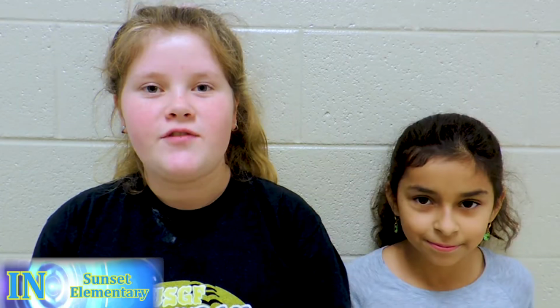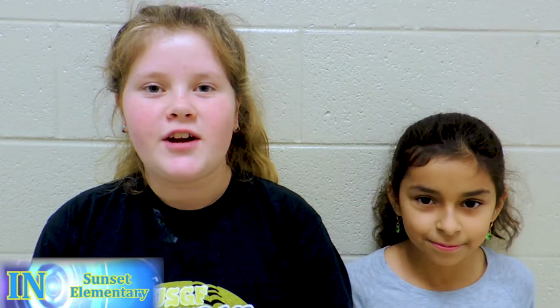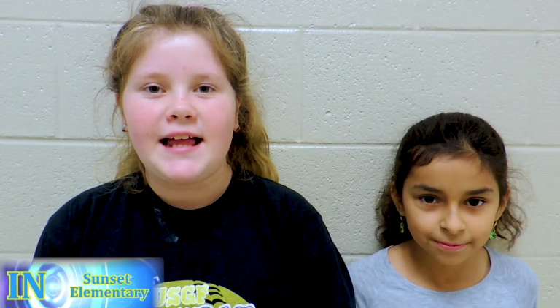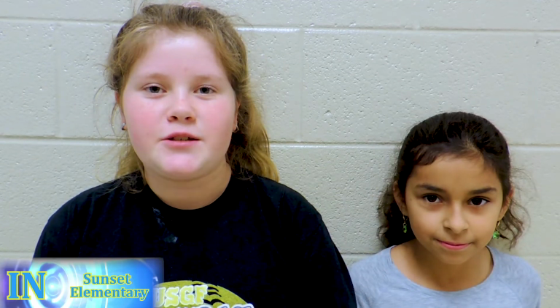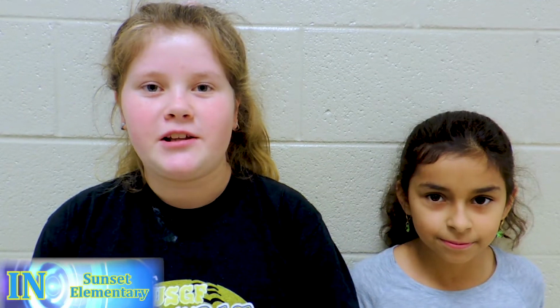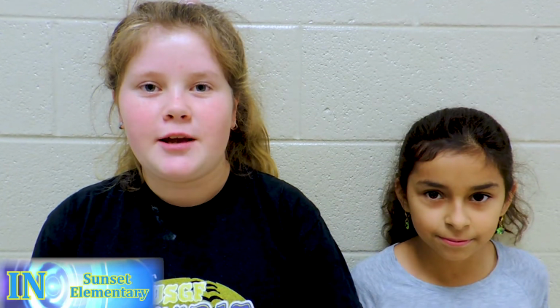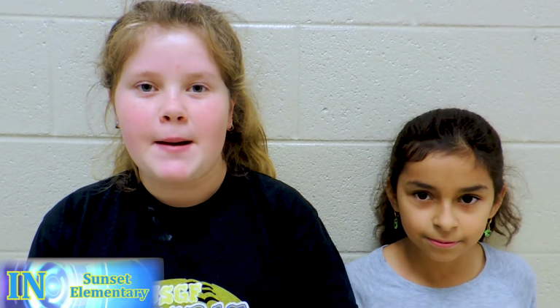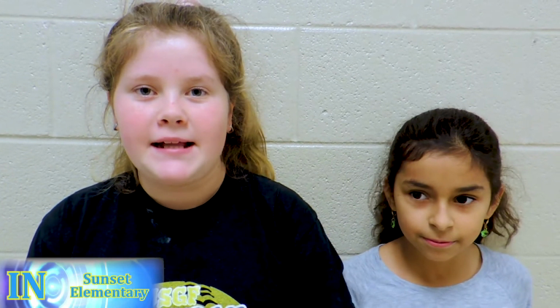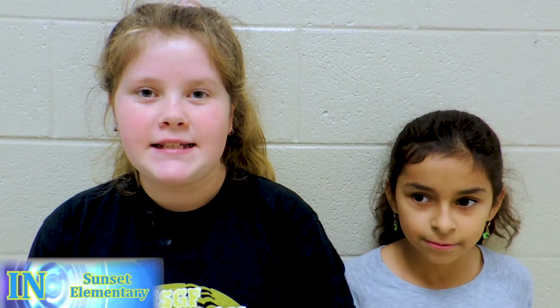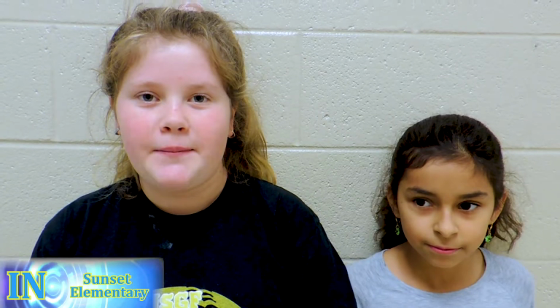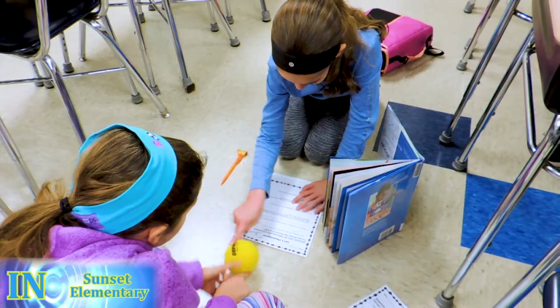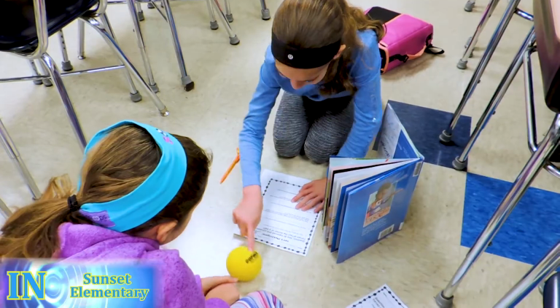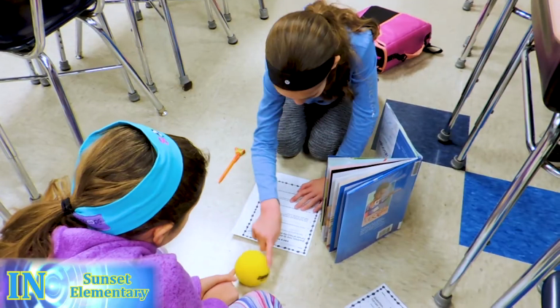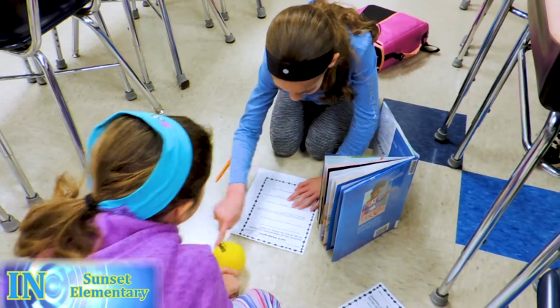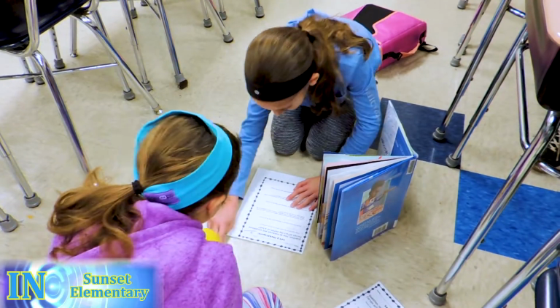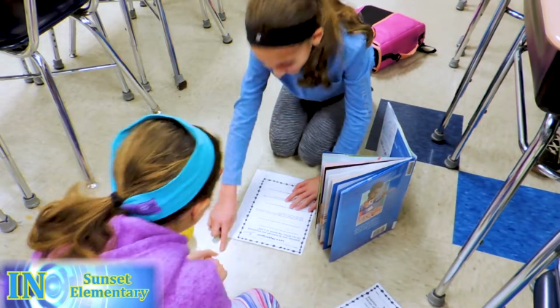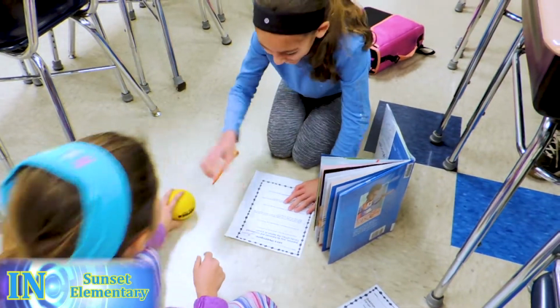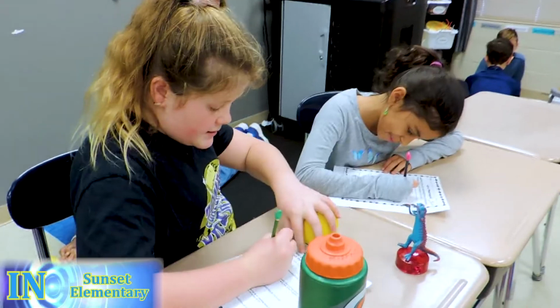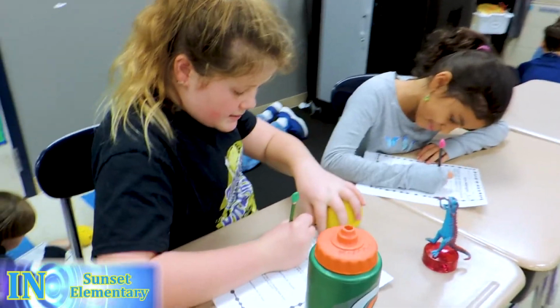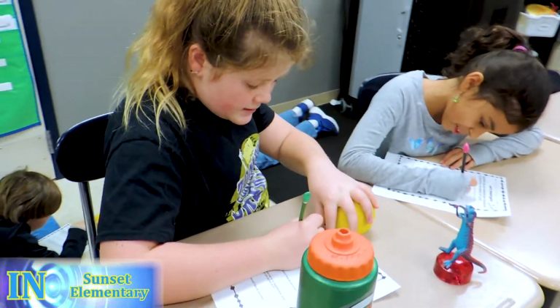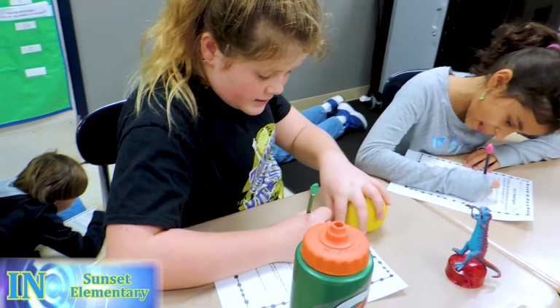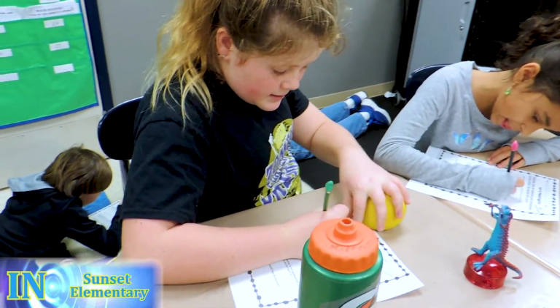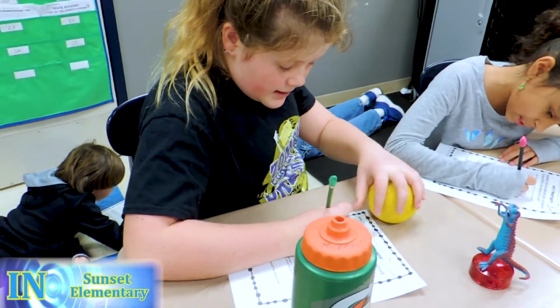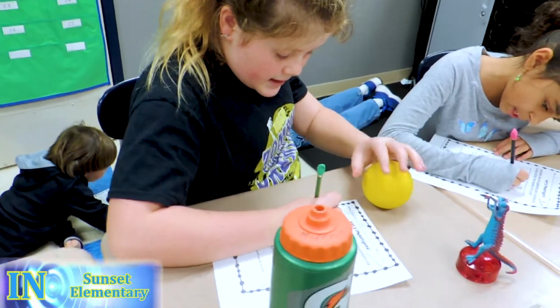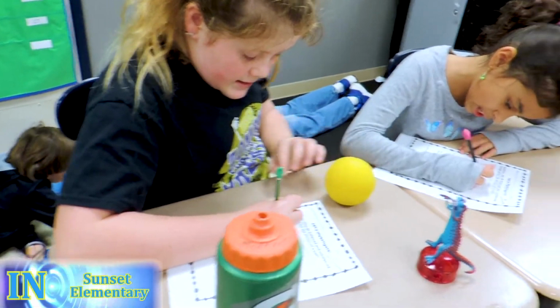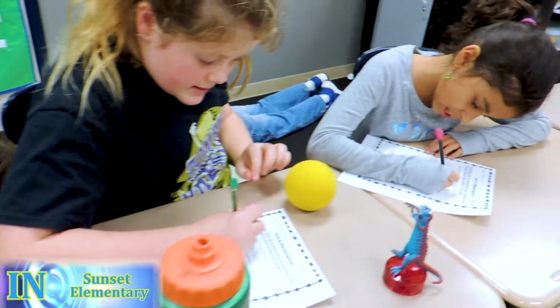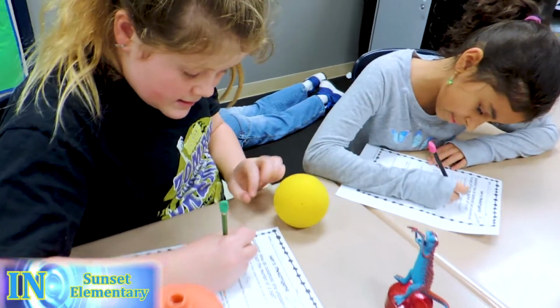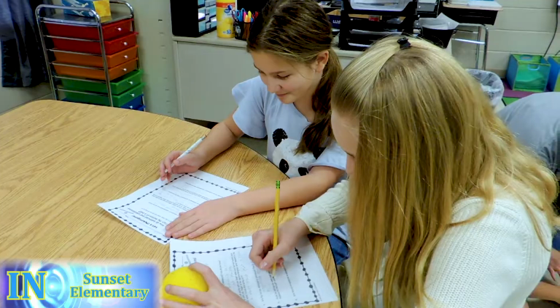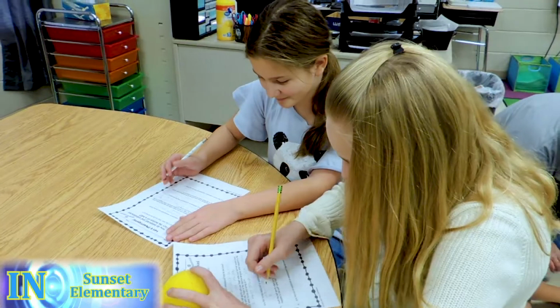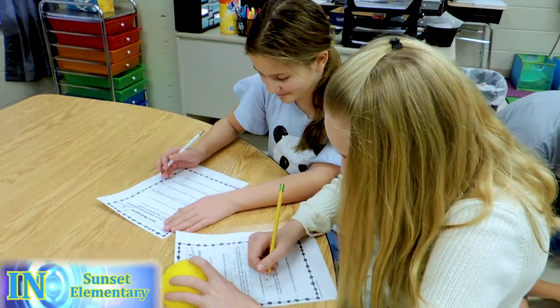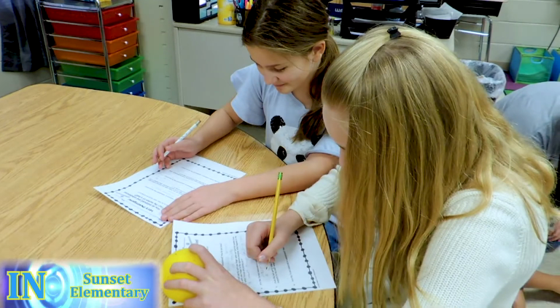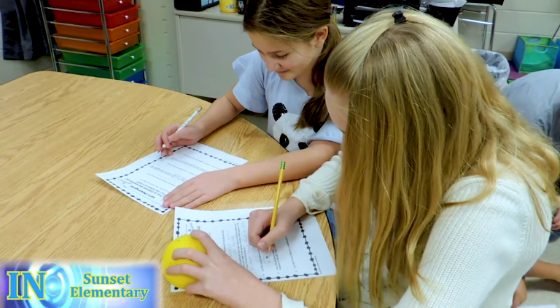In Ms. Hall's Fitzroy class, we are learning about balanced and unbalanced forces. We are doing that by doing experiments on a ball and answering questions.